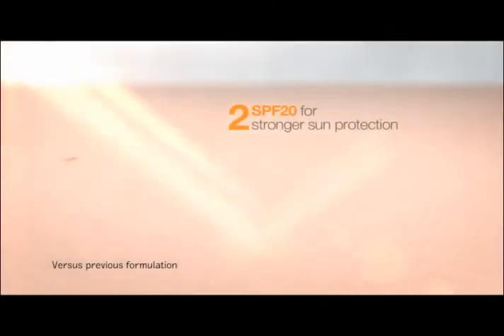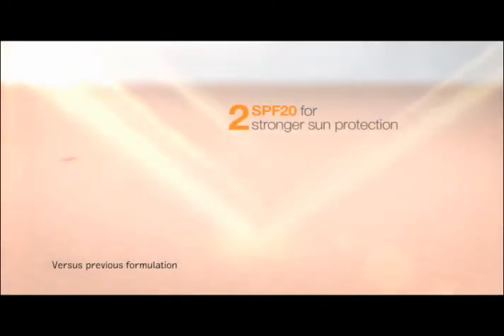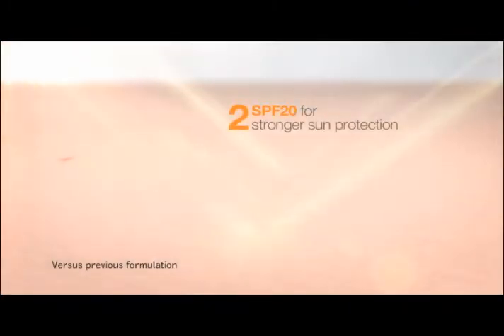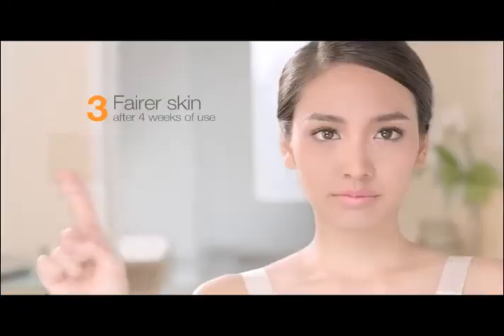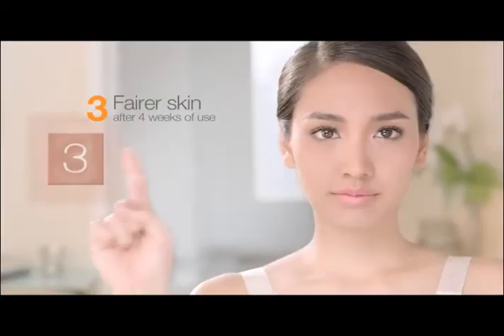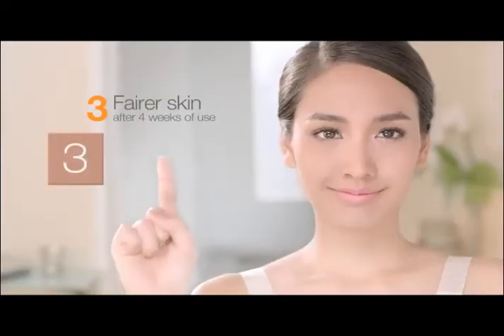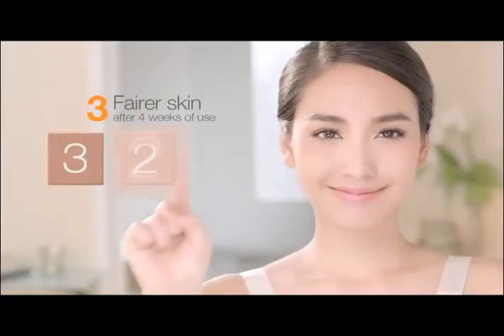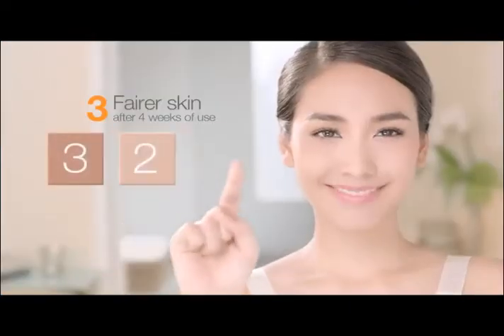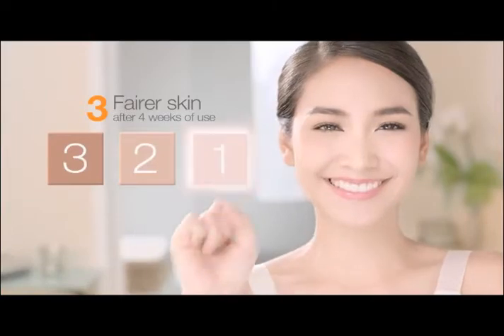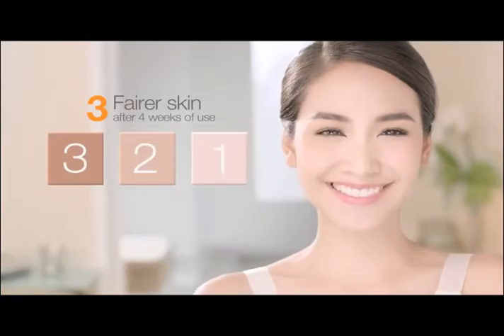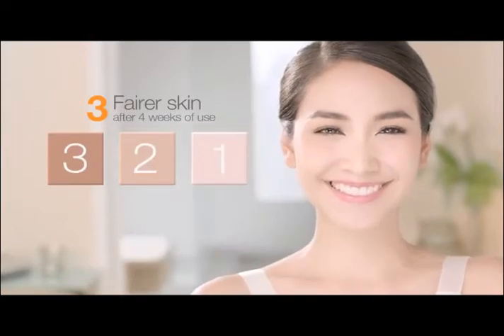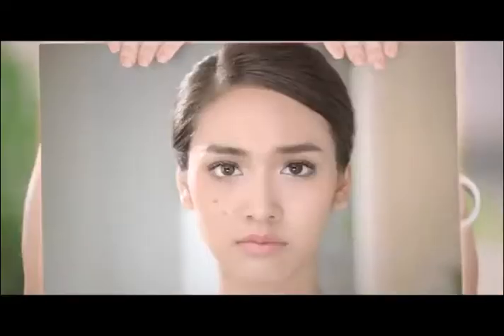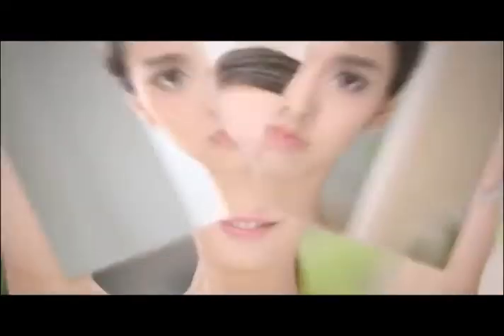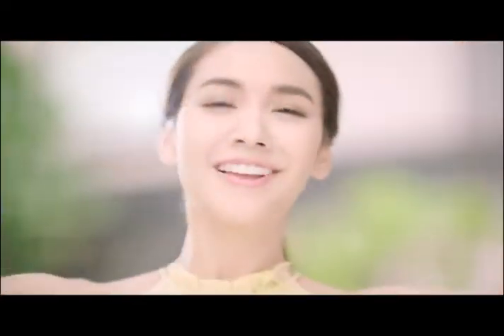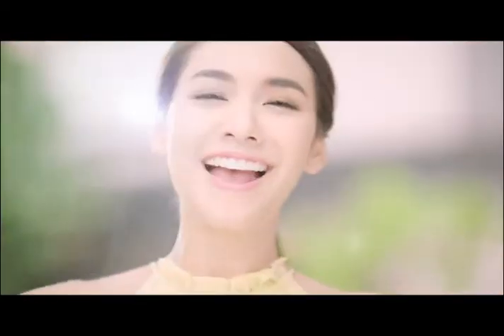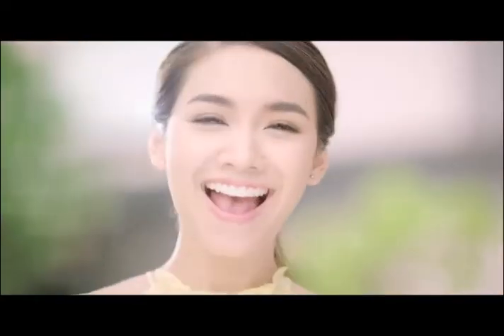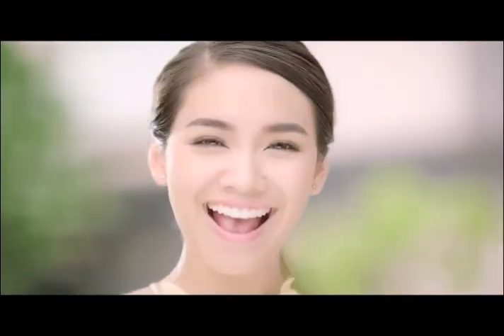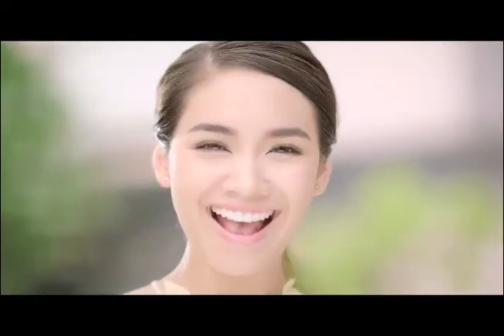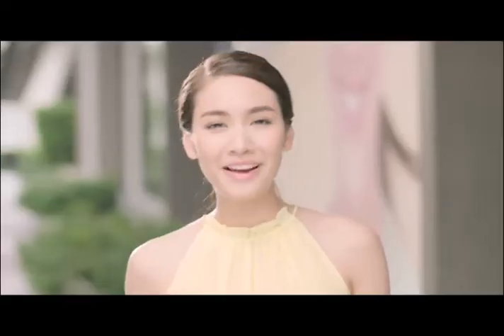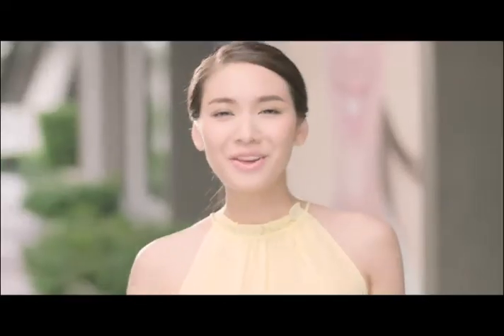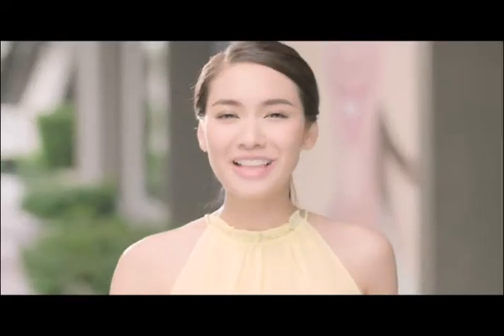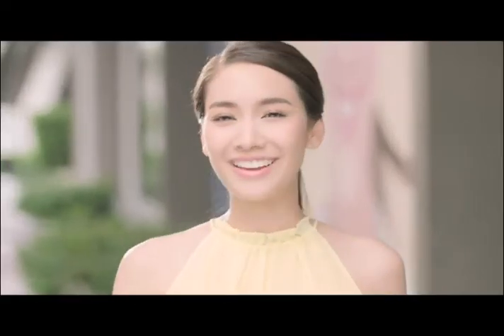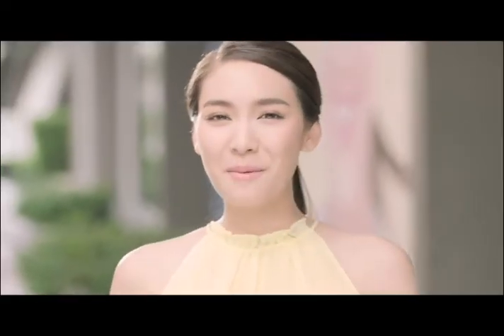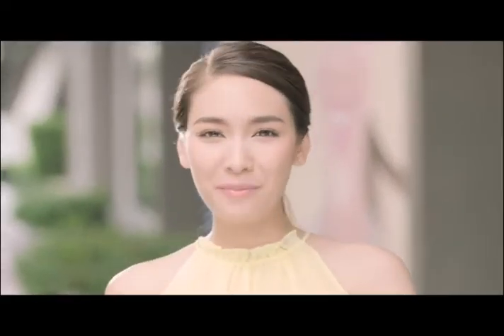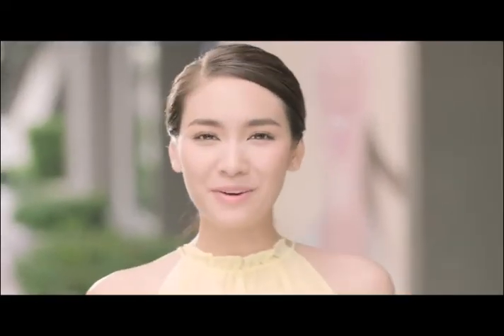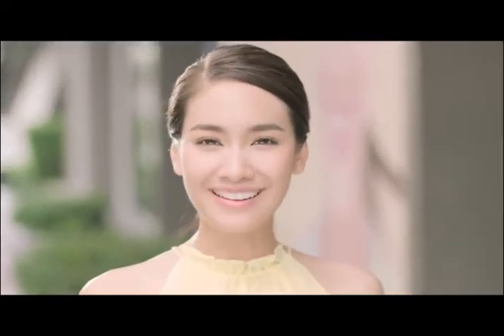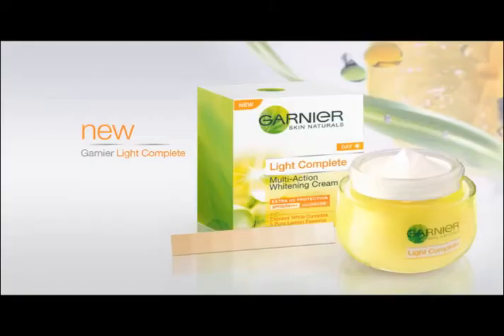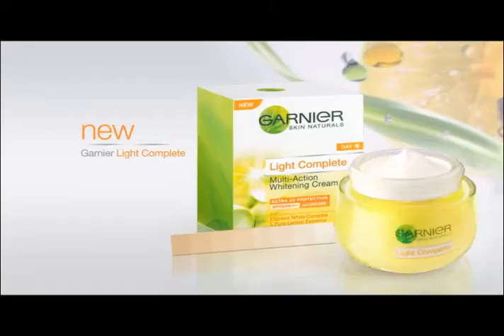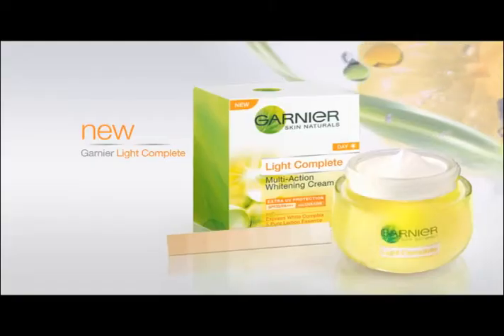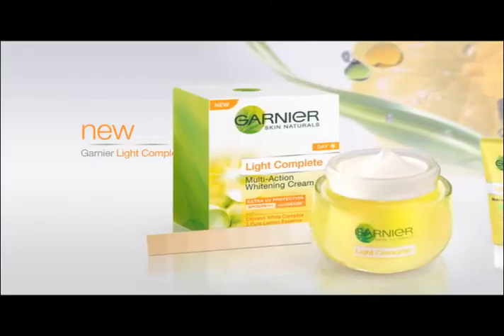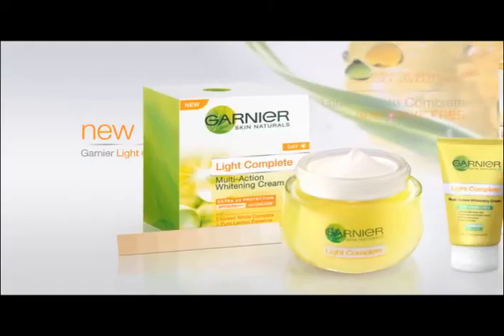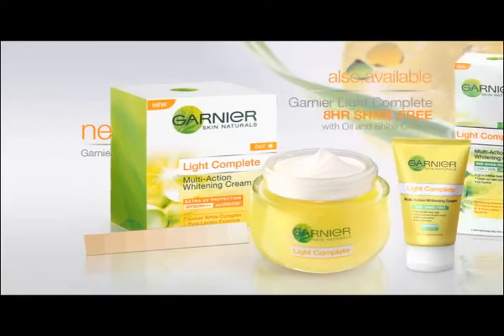And it leaves skin up to three tones fairer. Say bye to marks and spots to reveal your complete fairness with the new Garnier Light Complete.